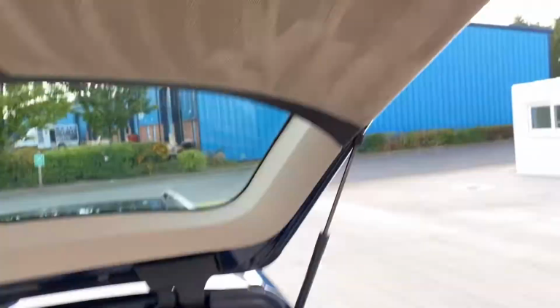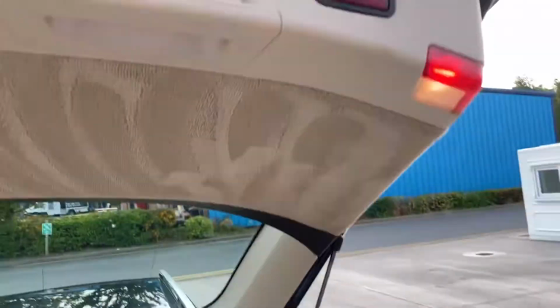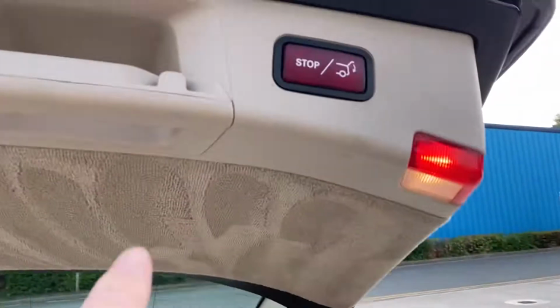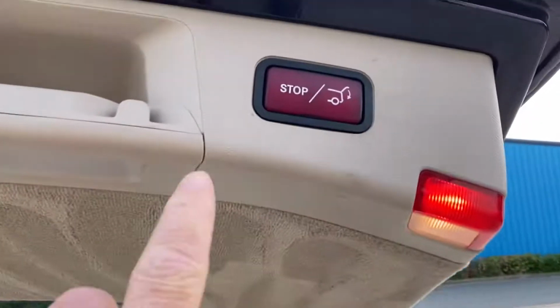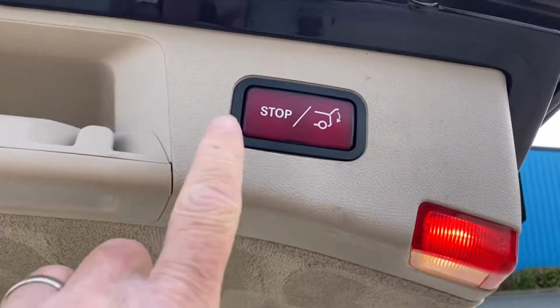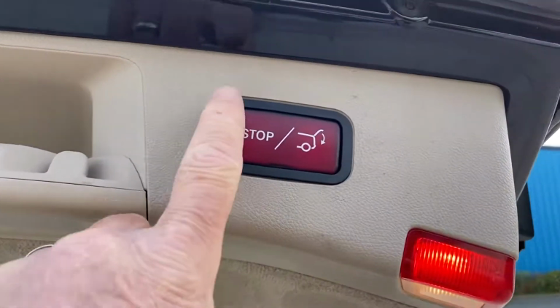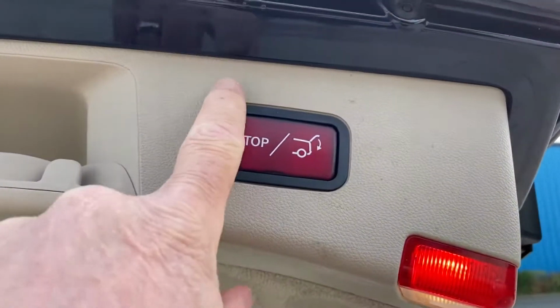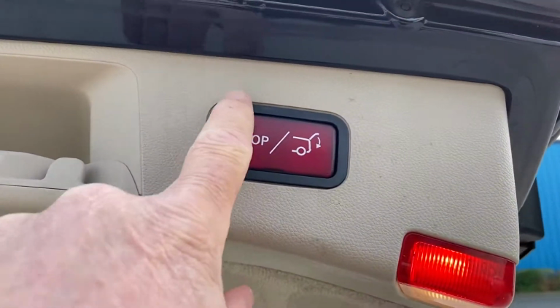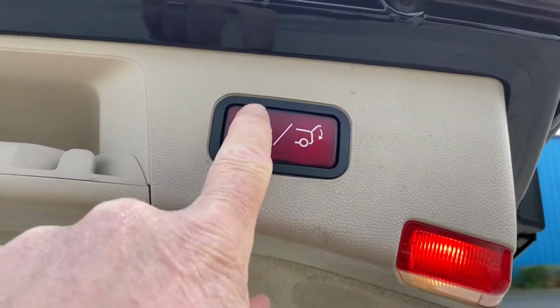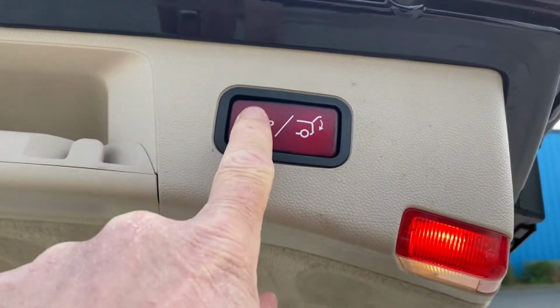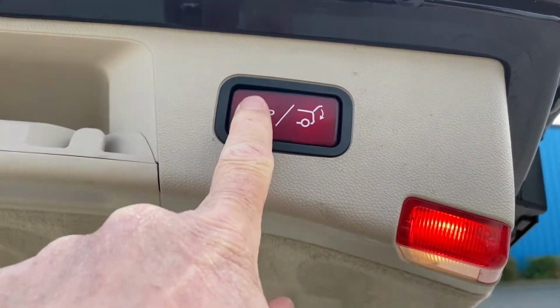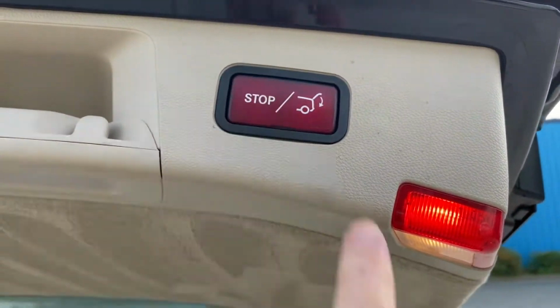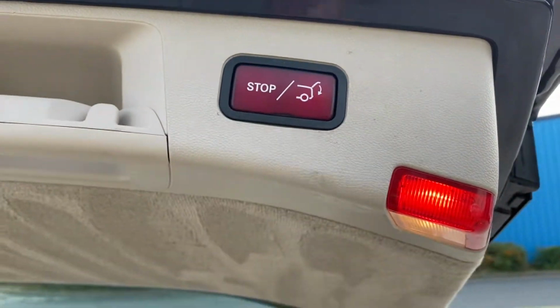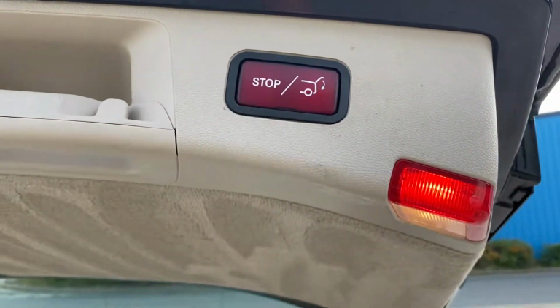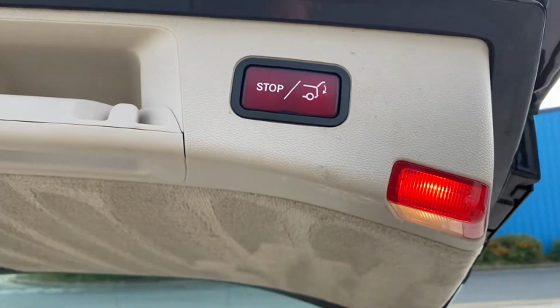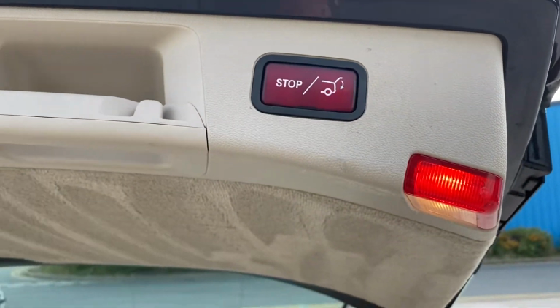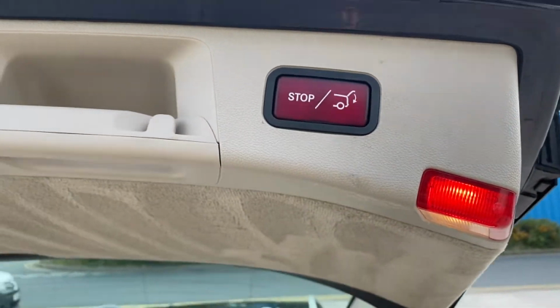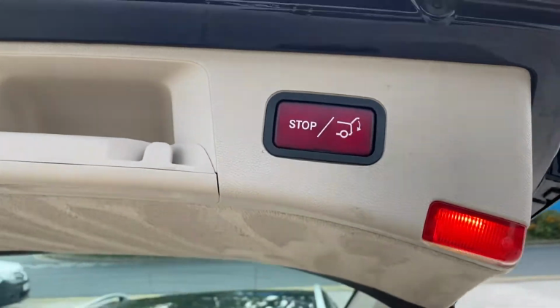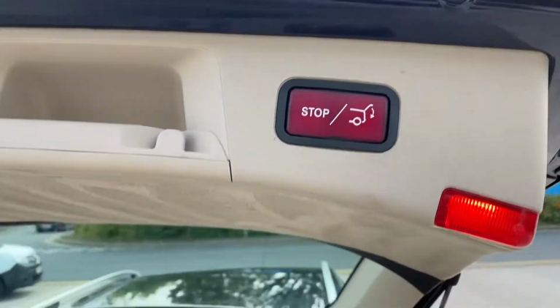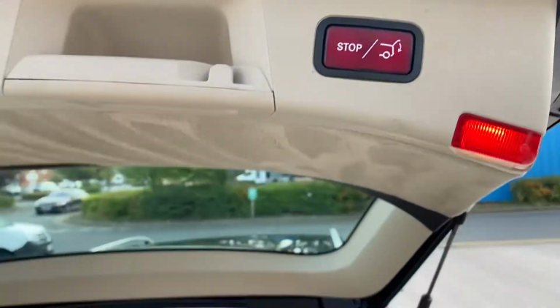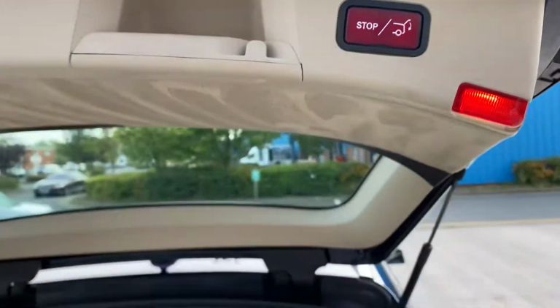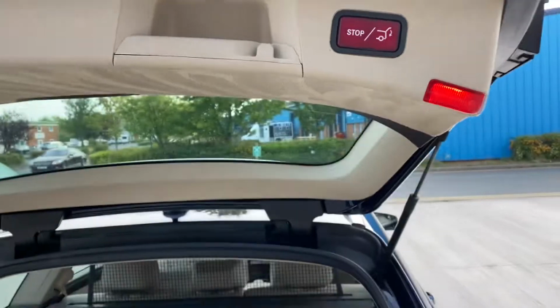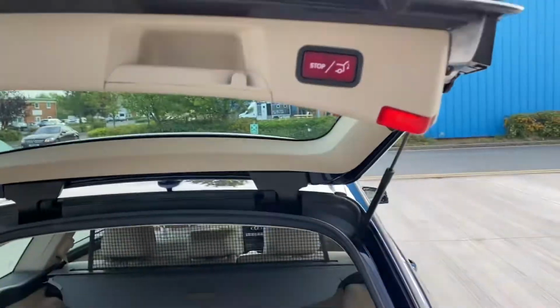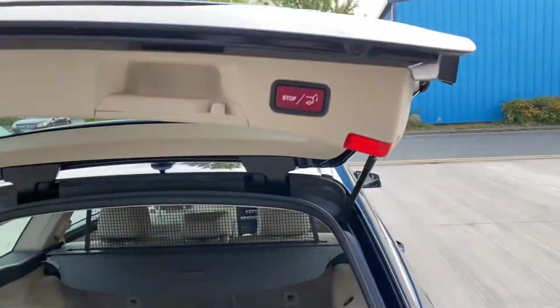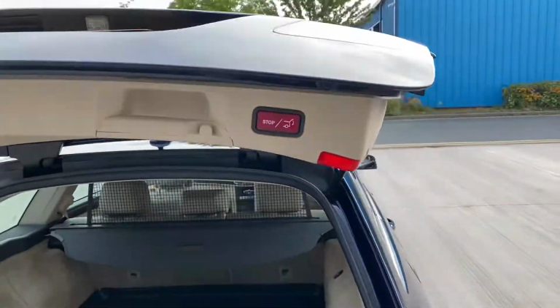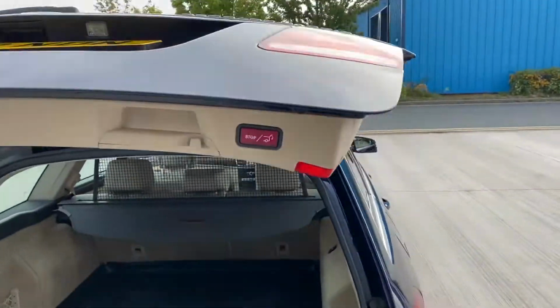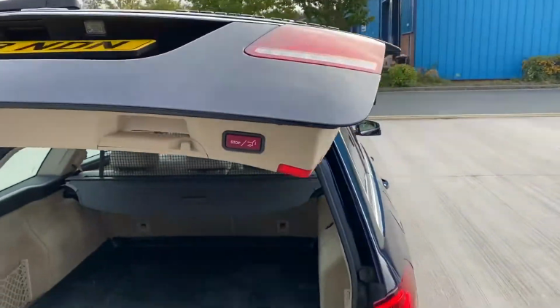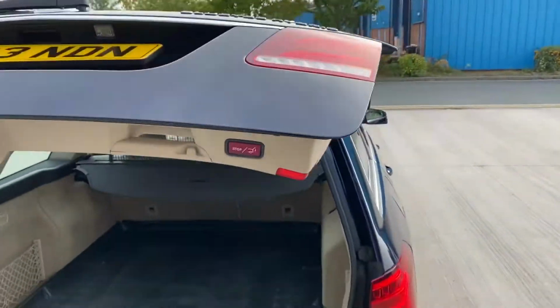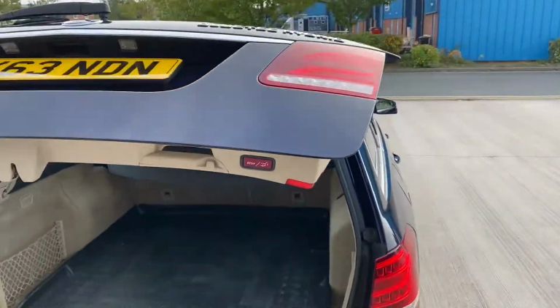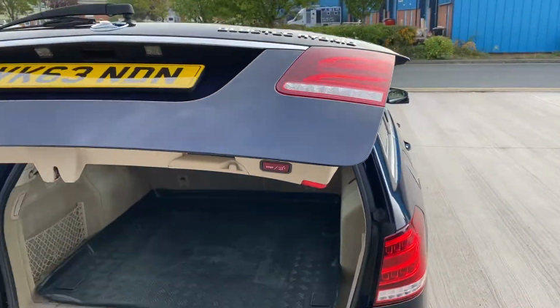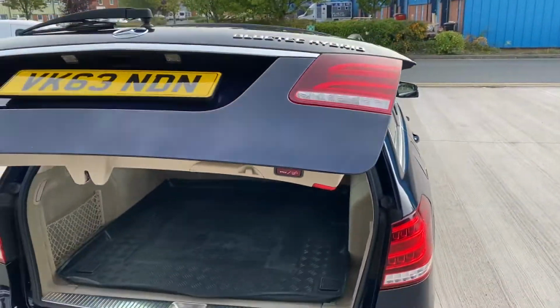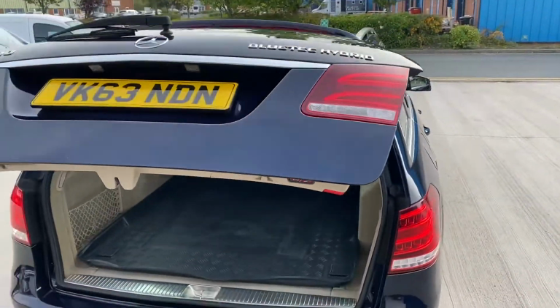Press the button and it closes on itself.